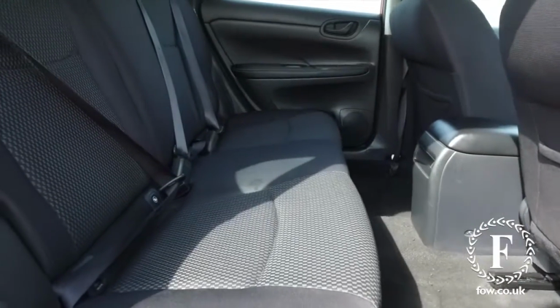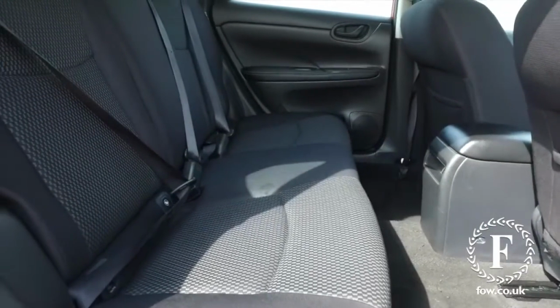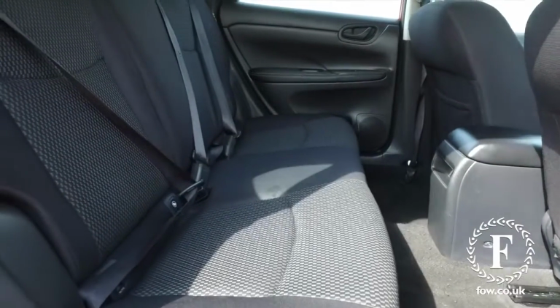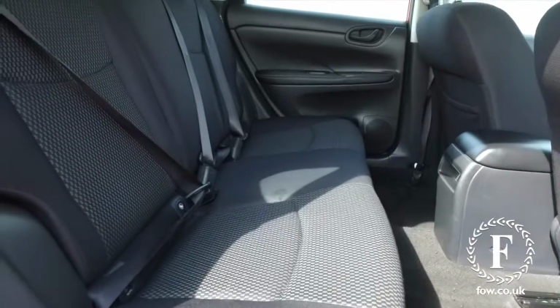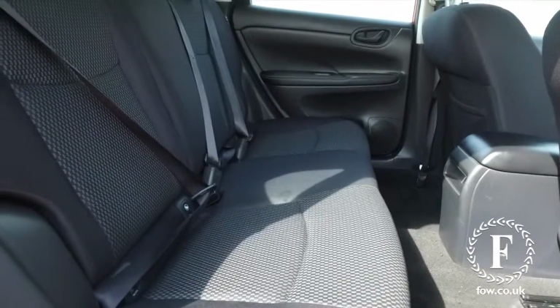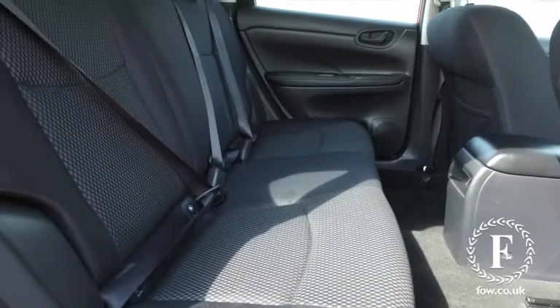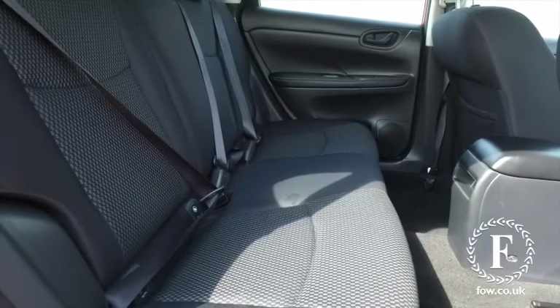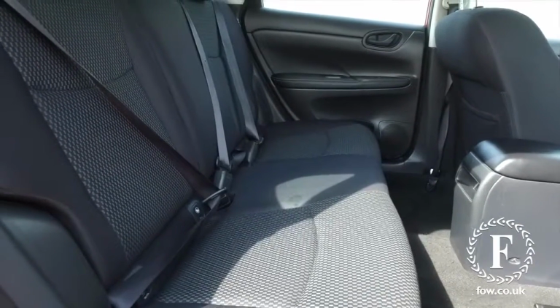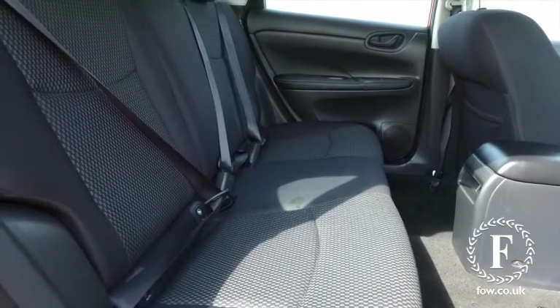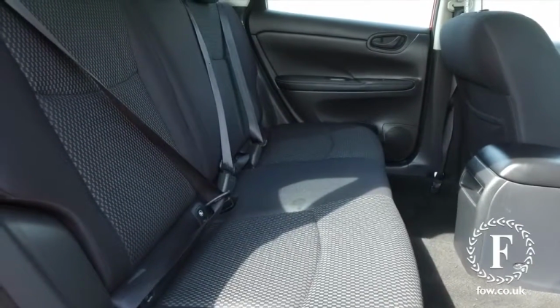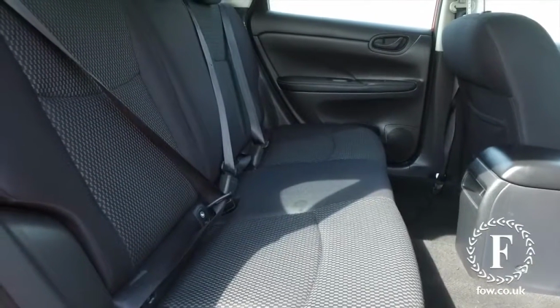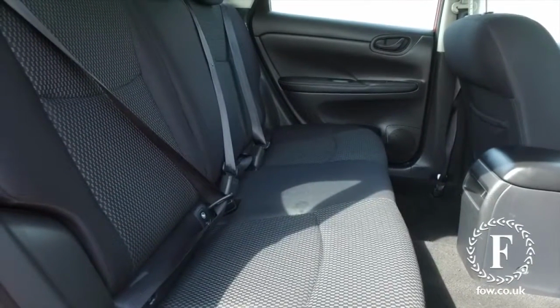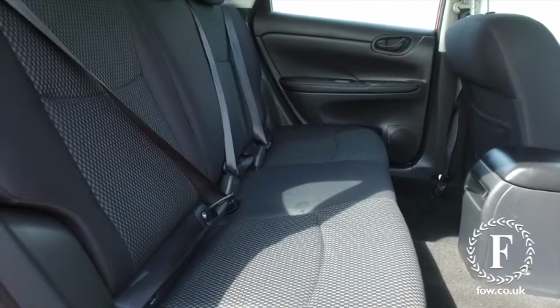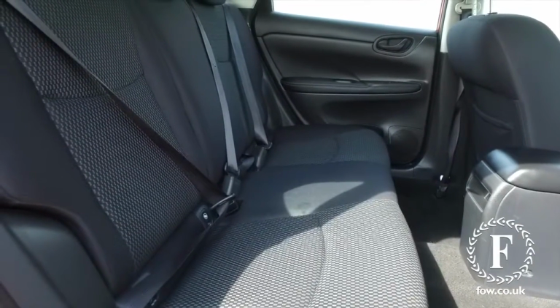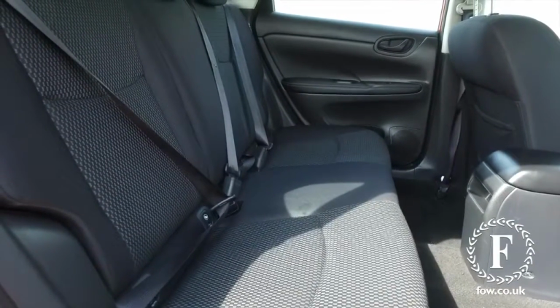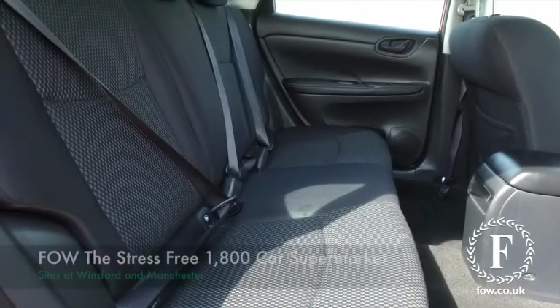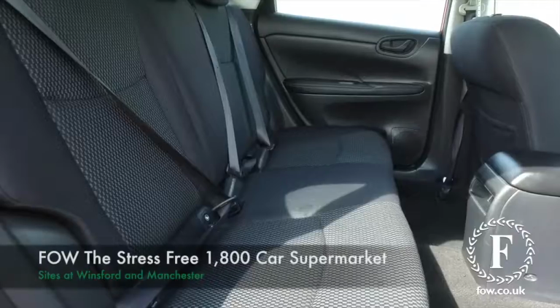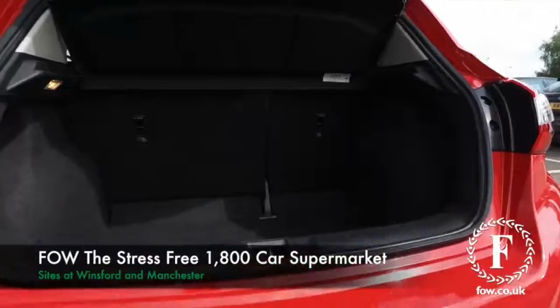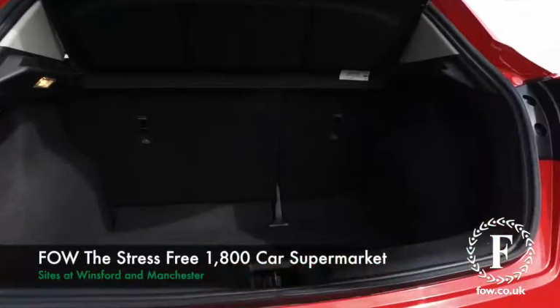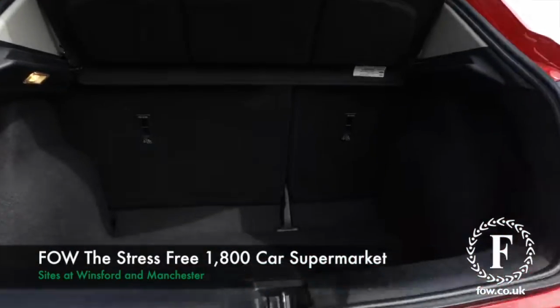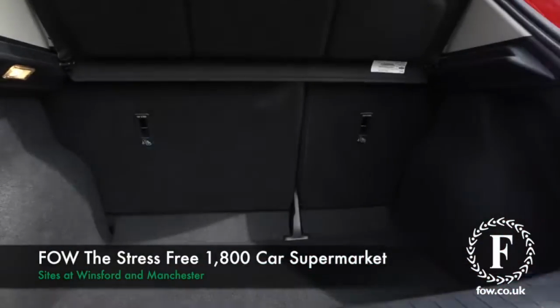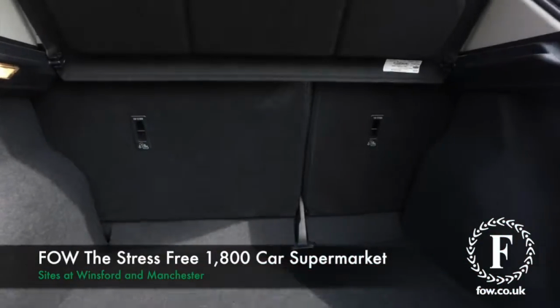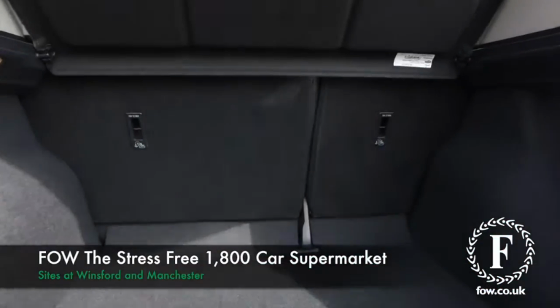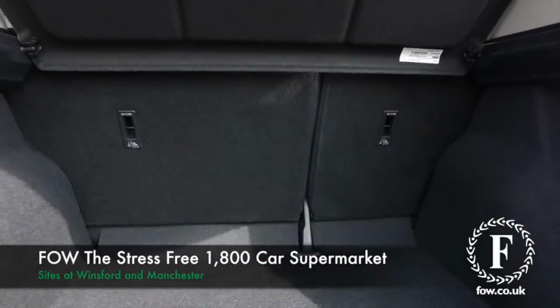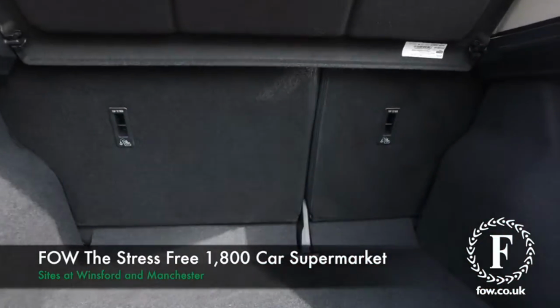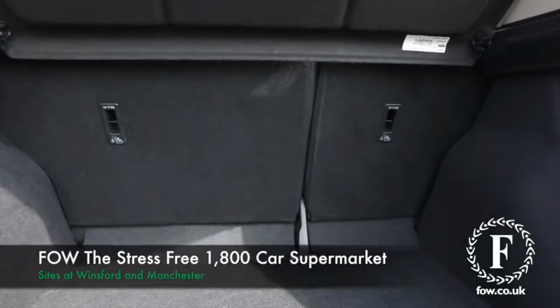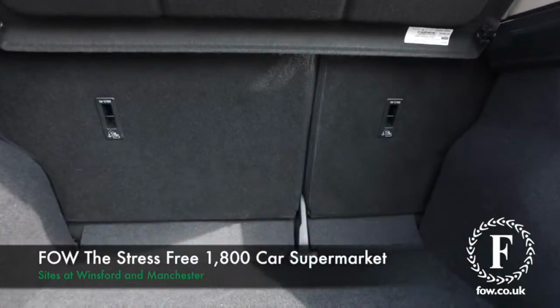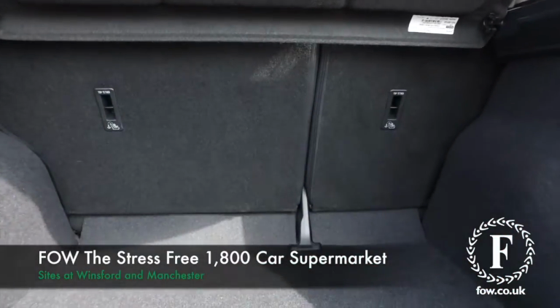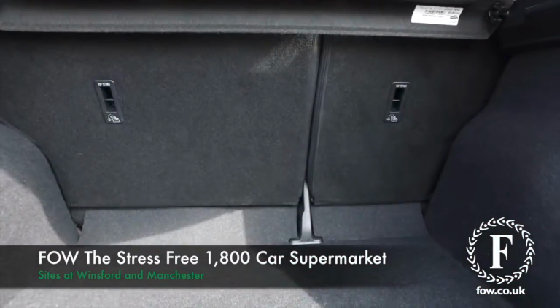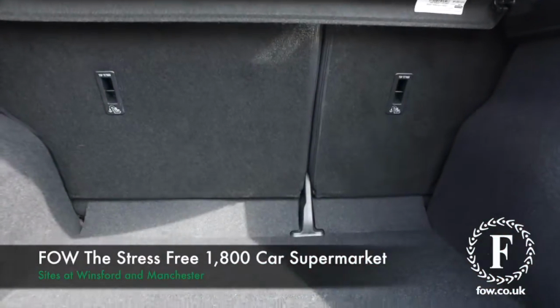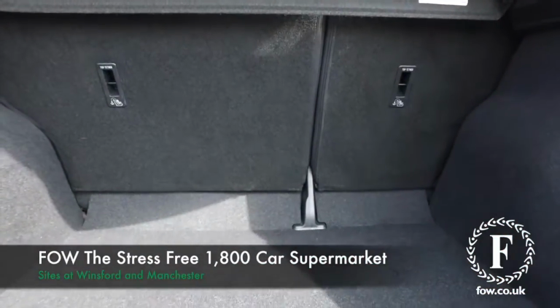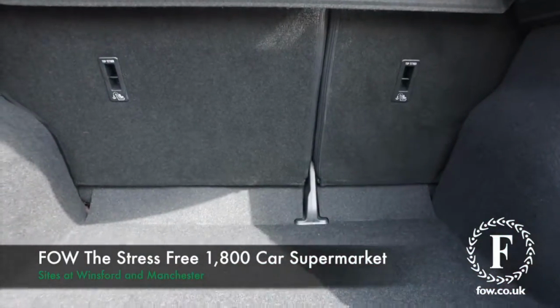Bring your licence with you, have a test drive, and come and discover this great car for yourself at Fords of Winsford.